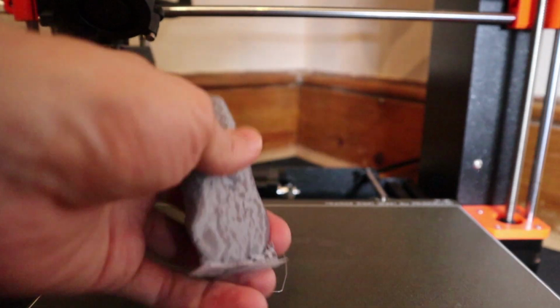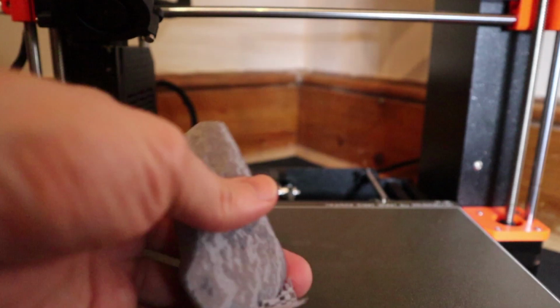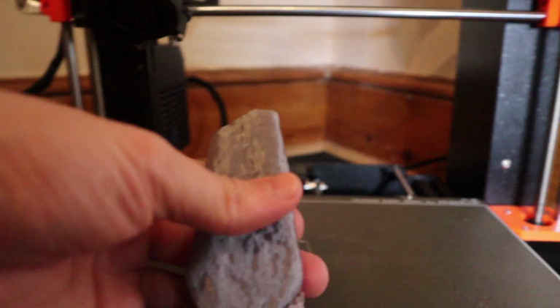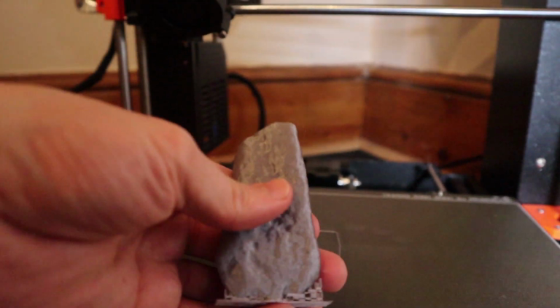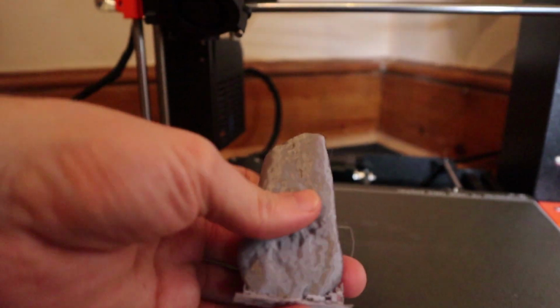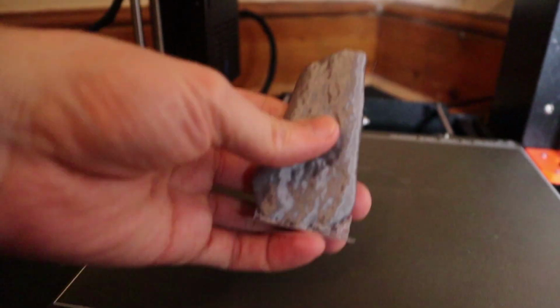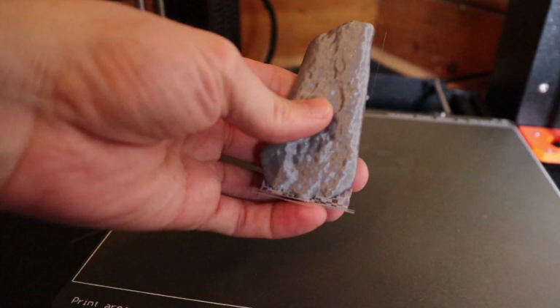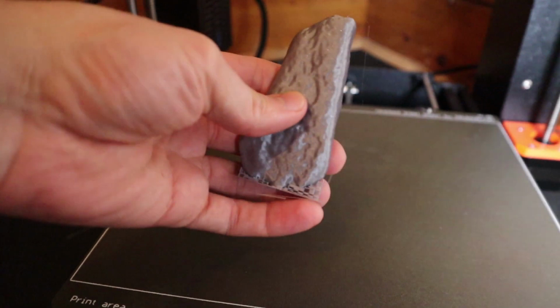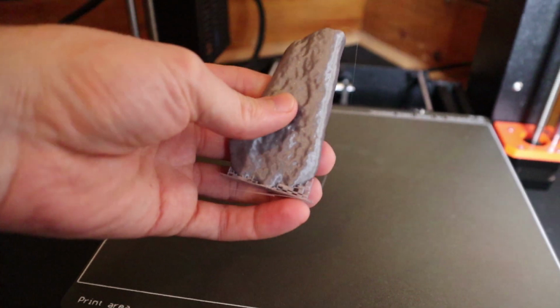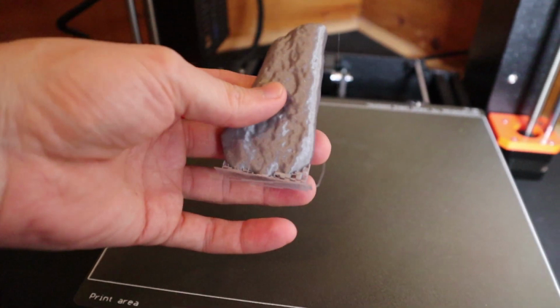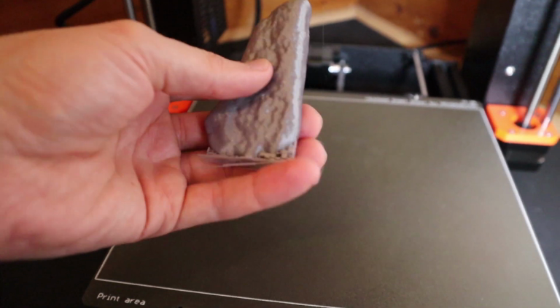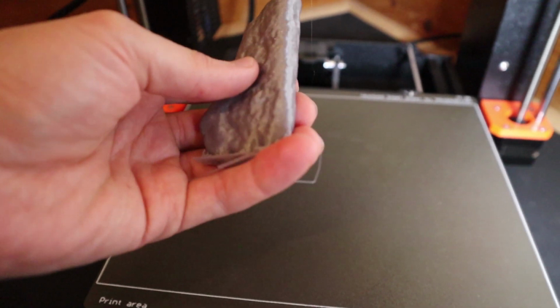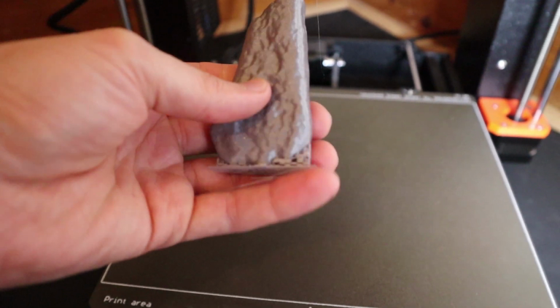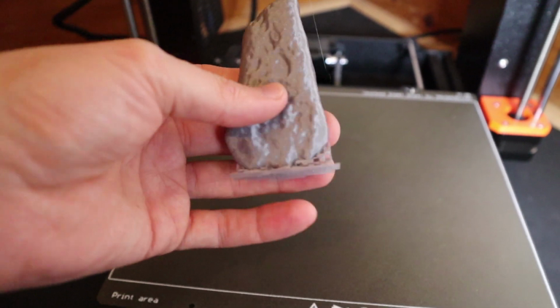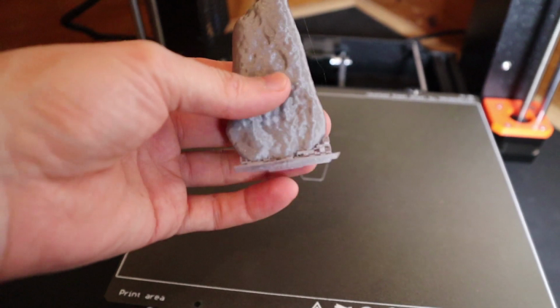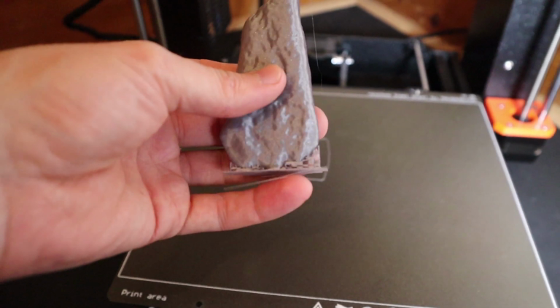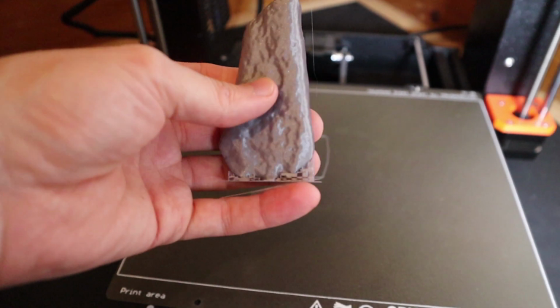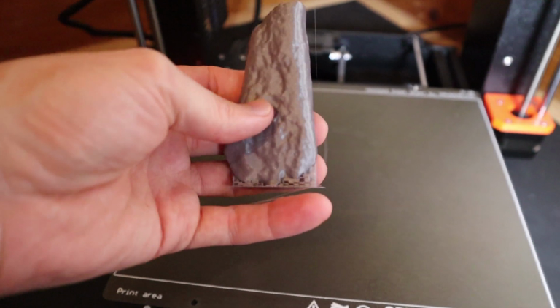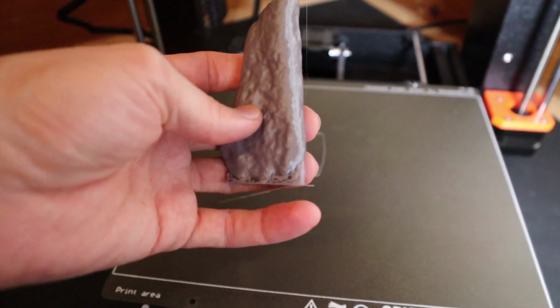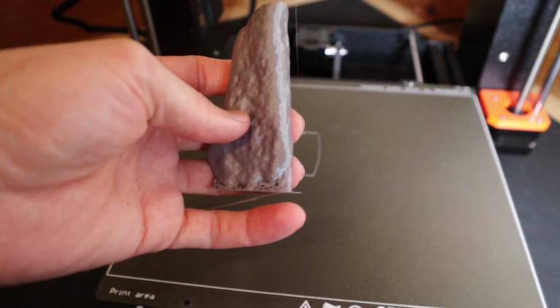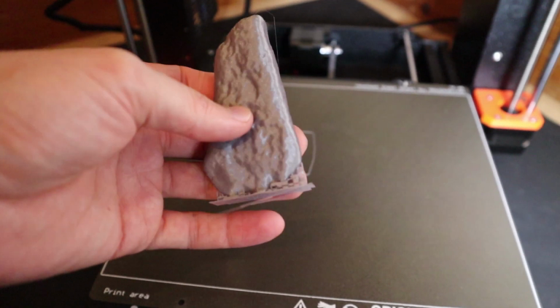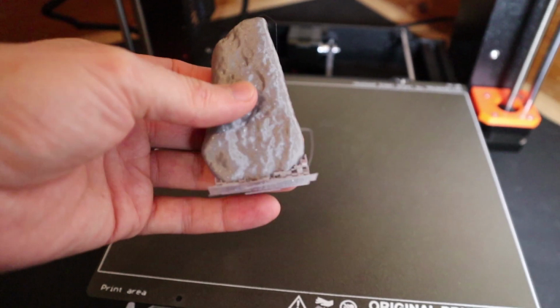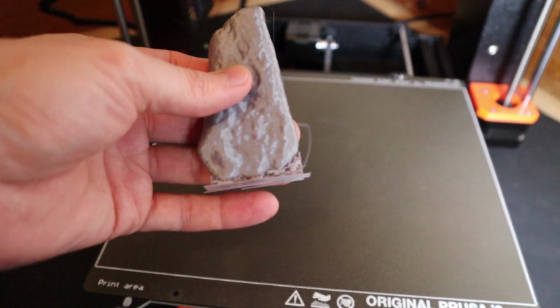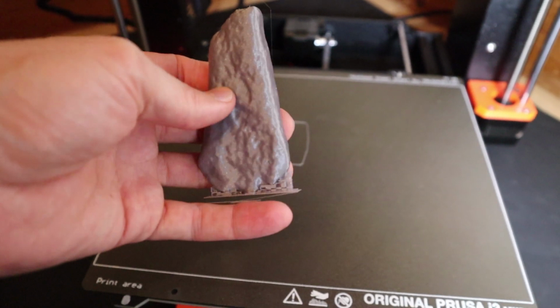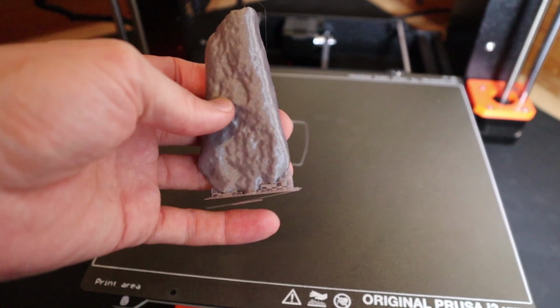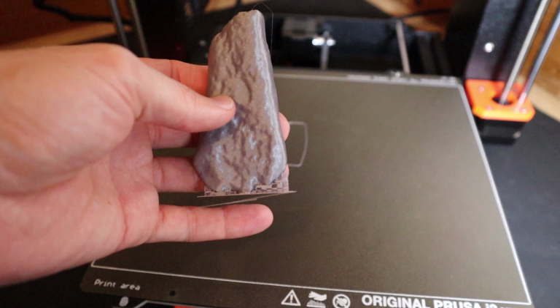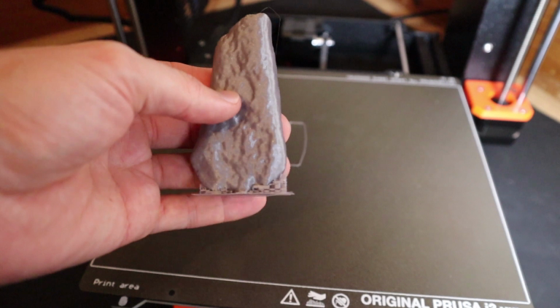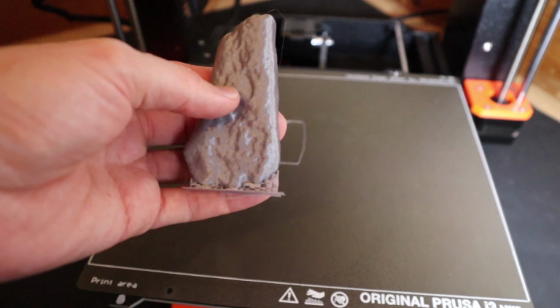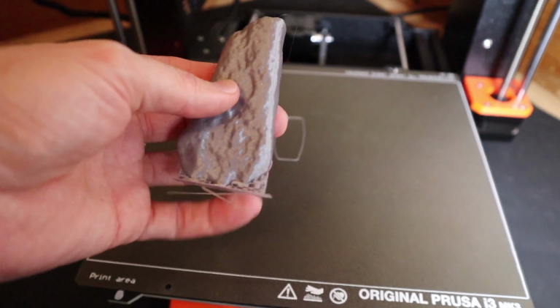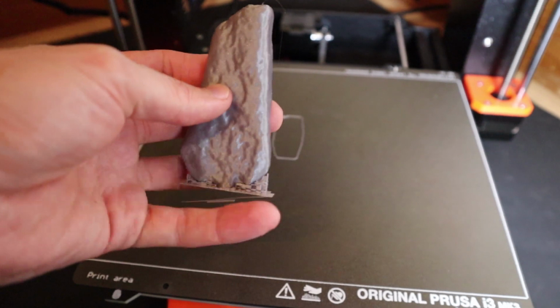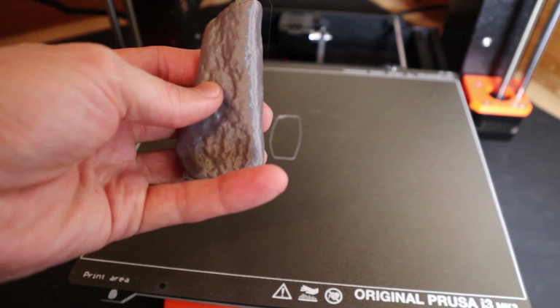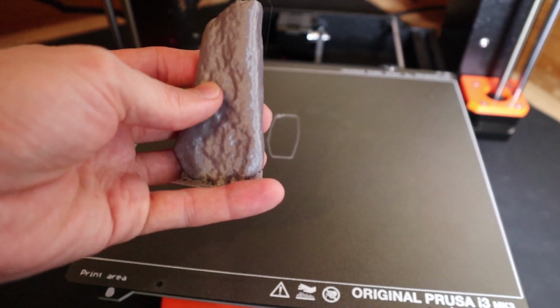Now we have our print and all we need to do is remove the support material underneath.